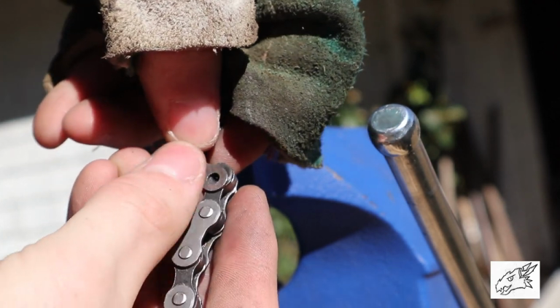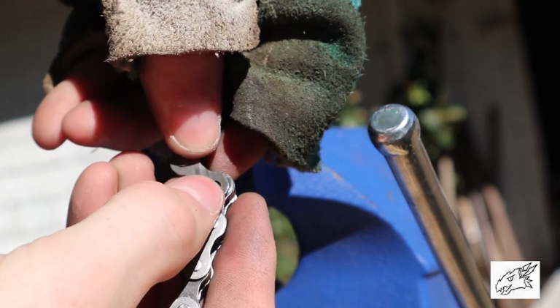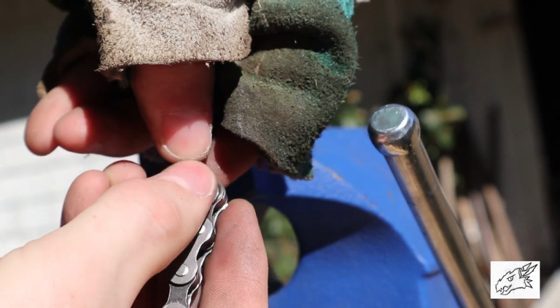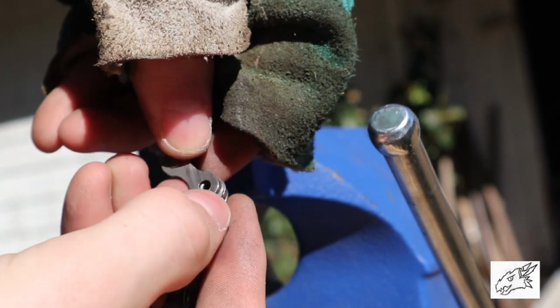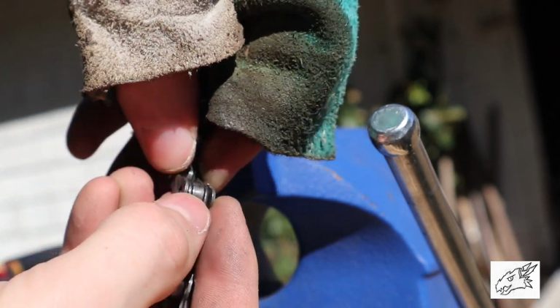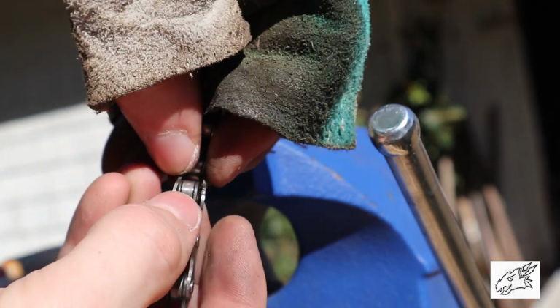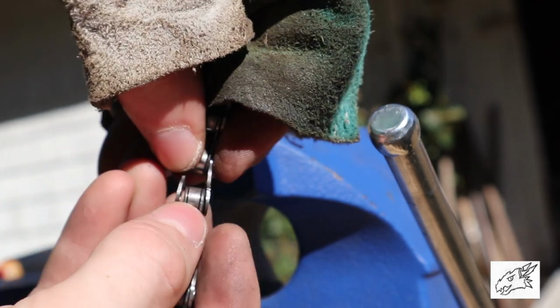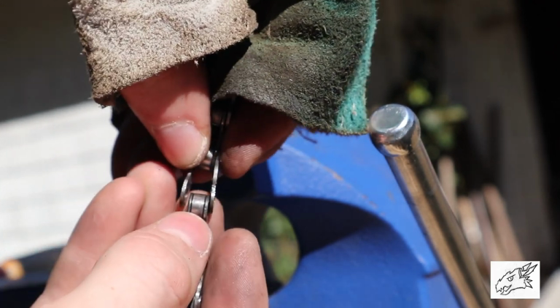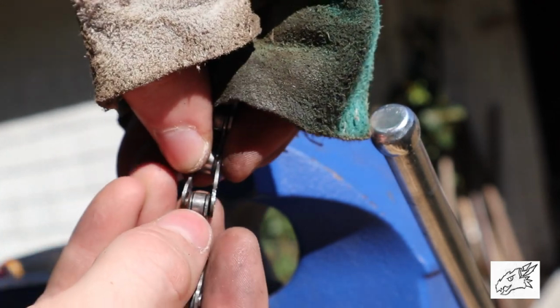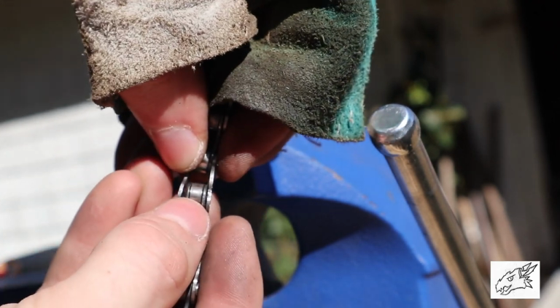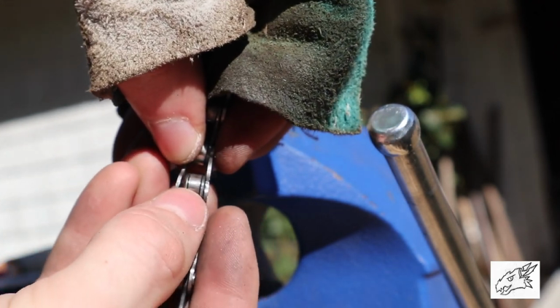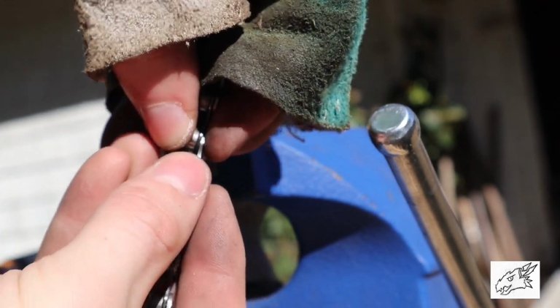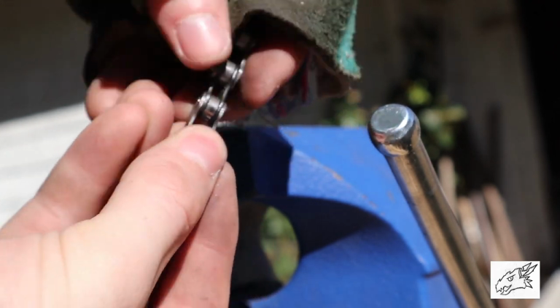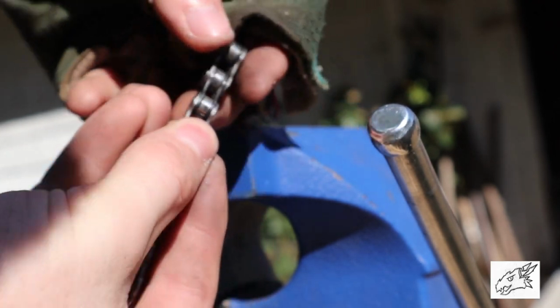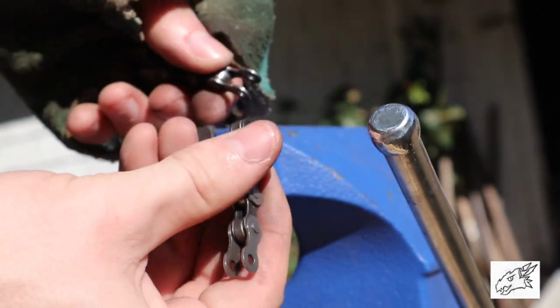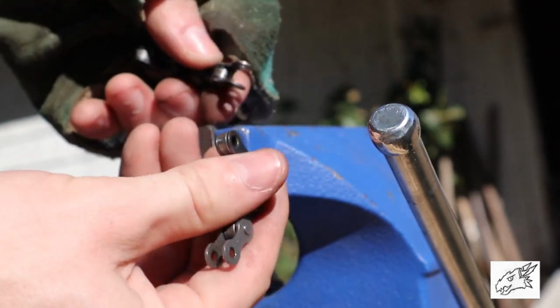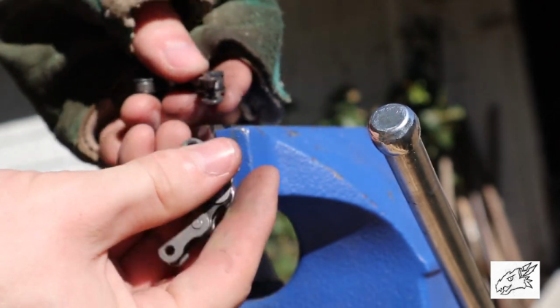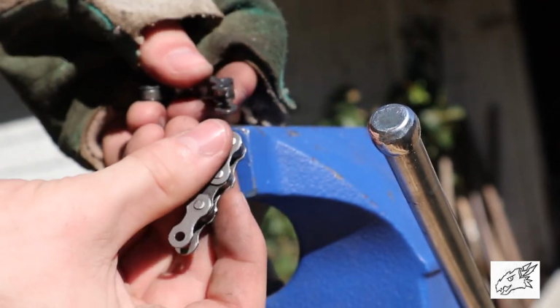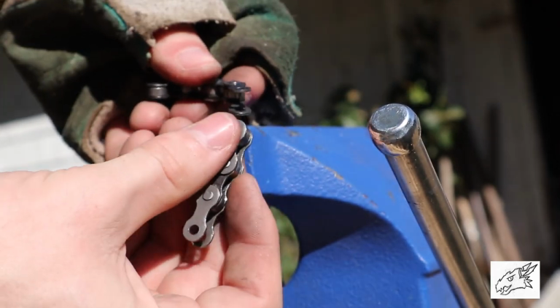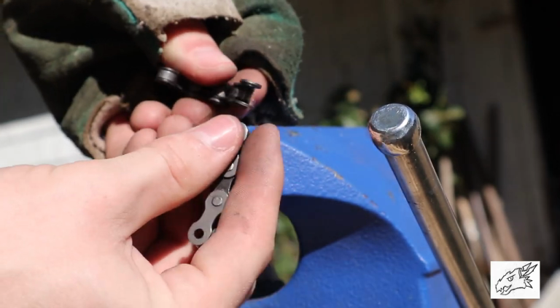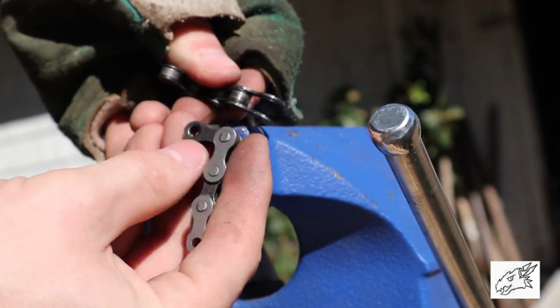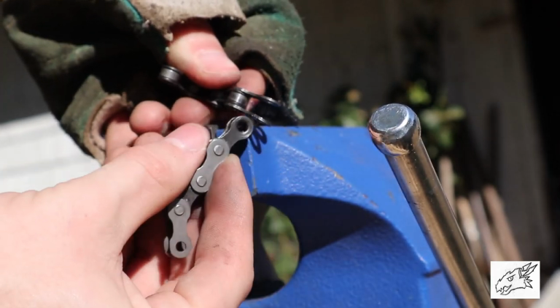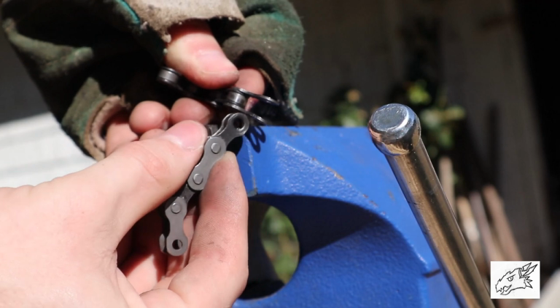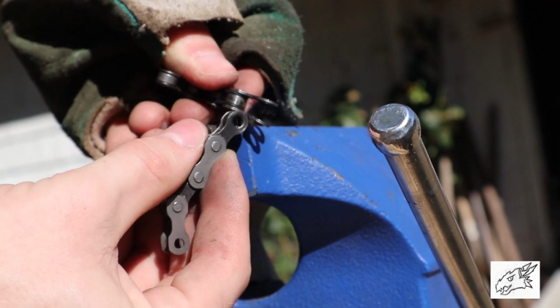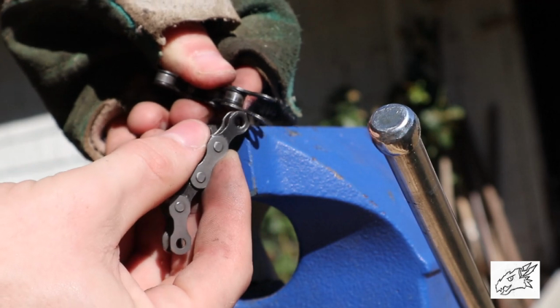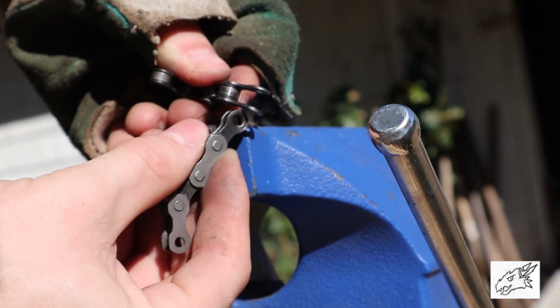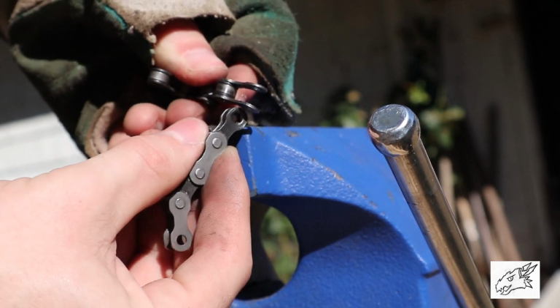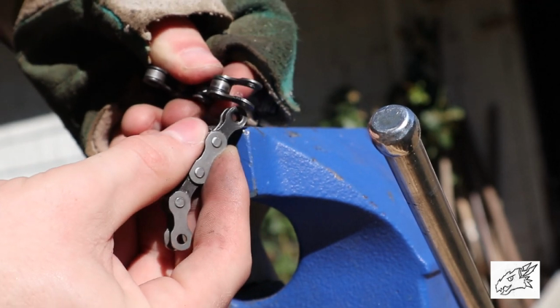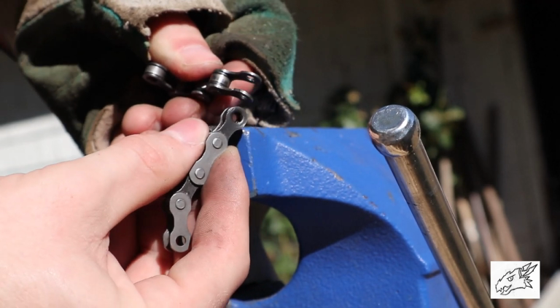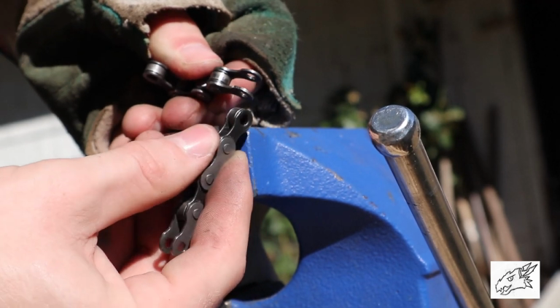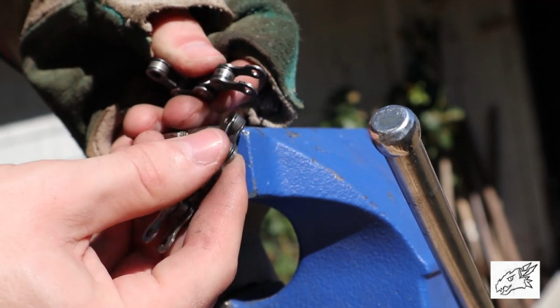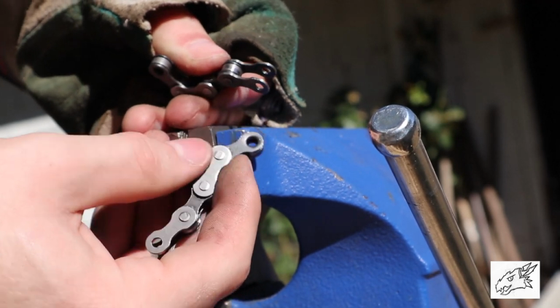There's the side that we cut. So that's how you take the chain apart.